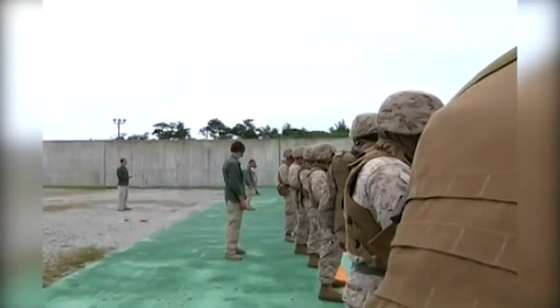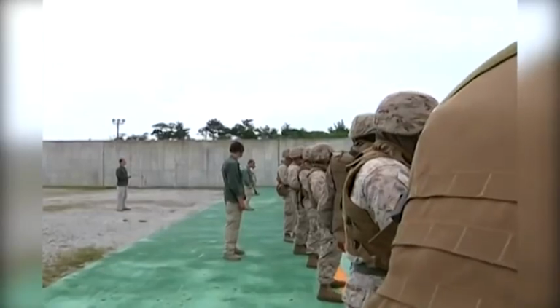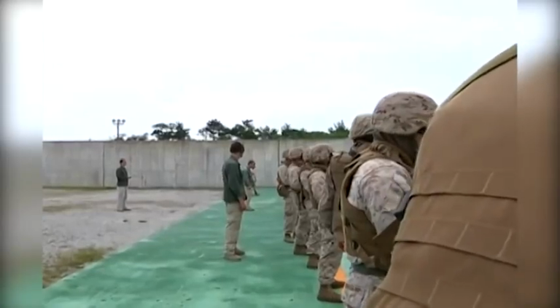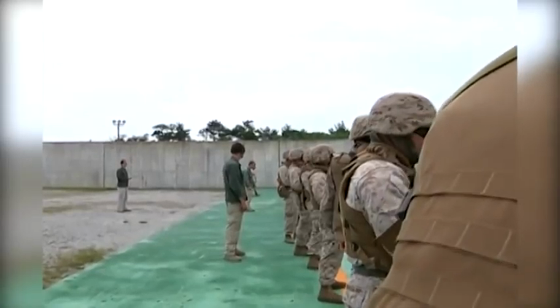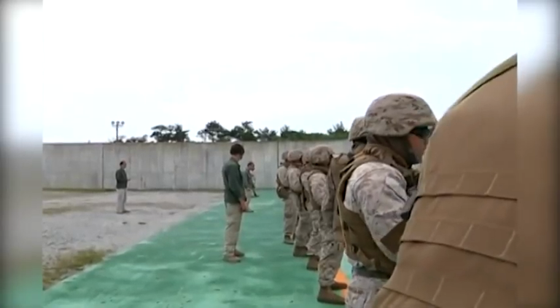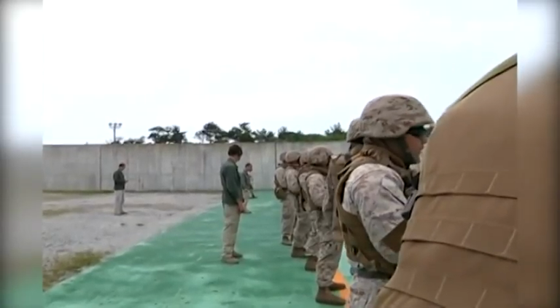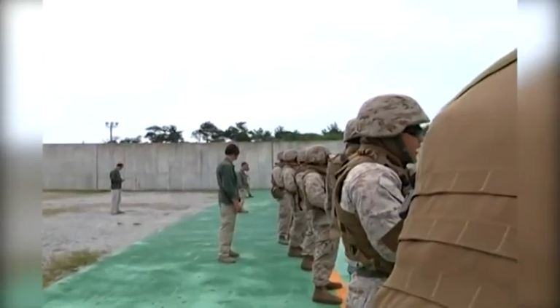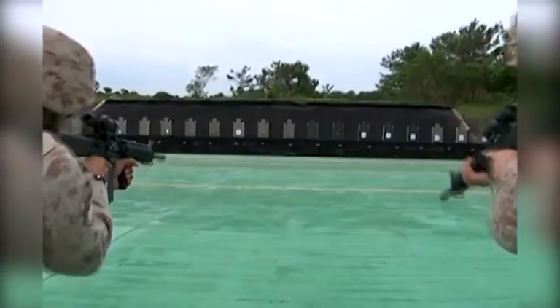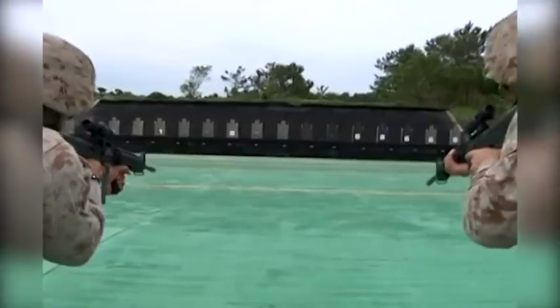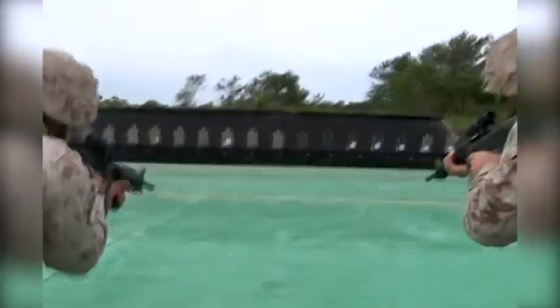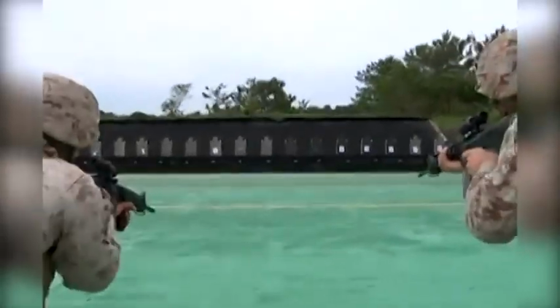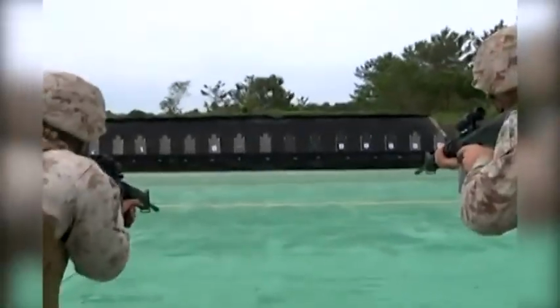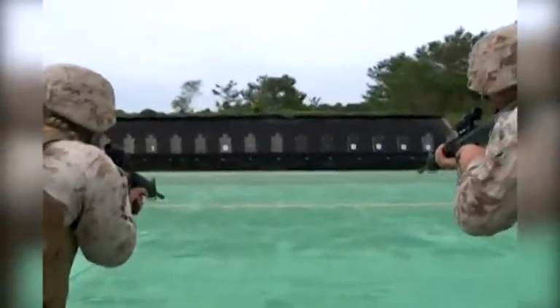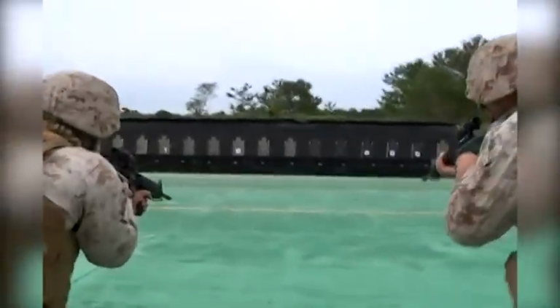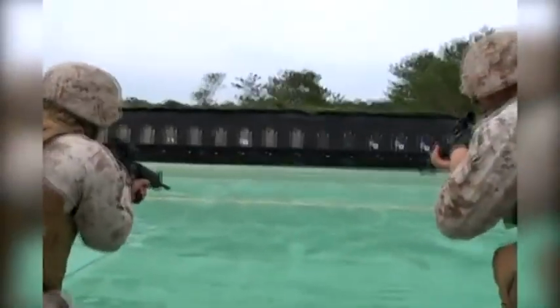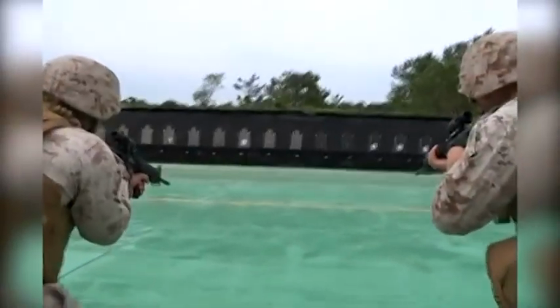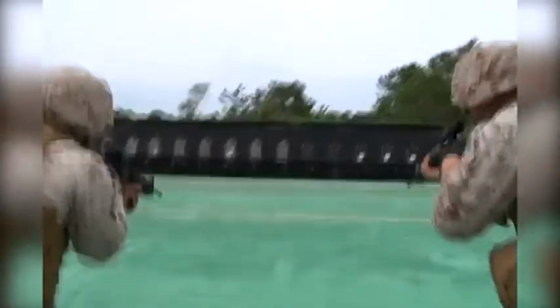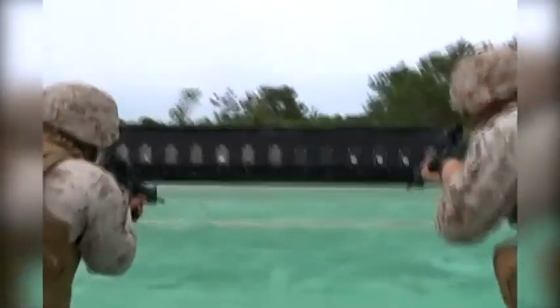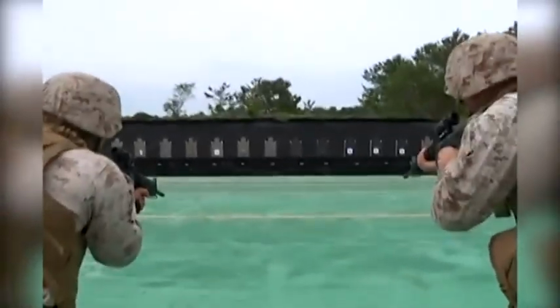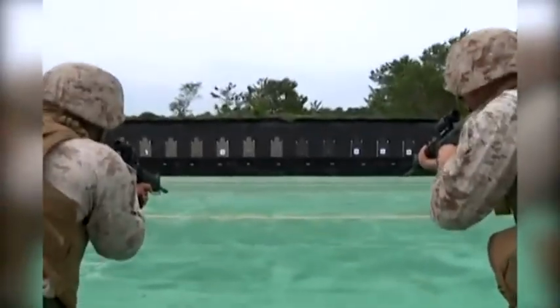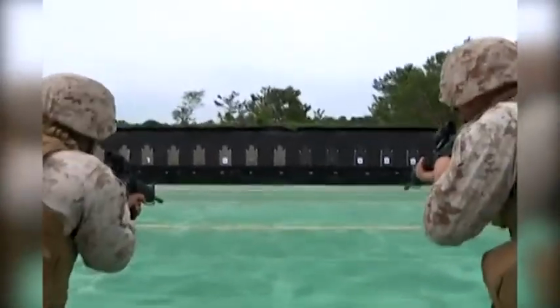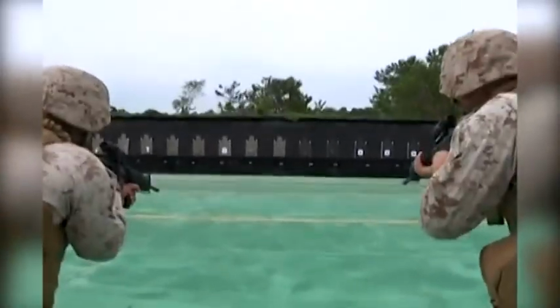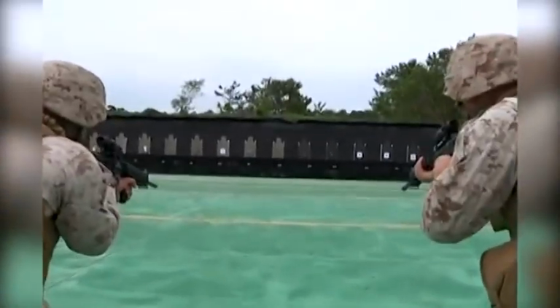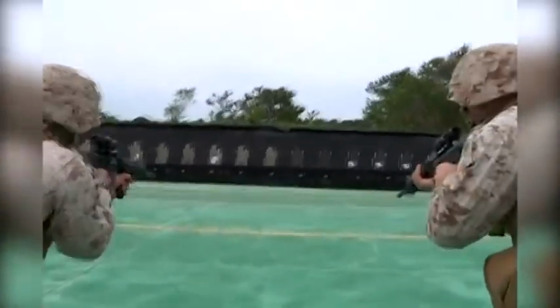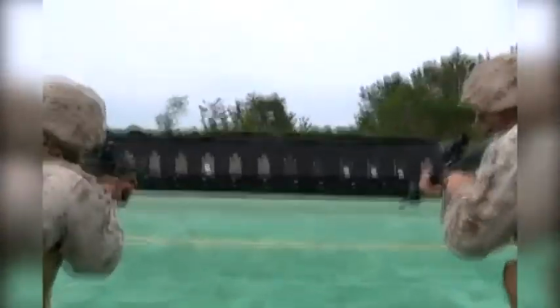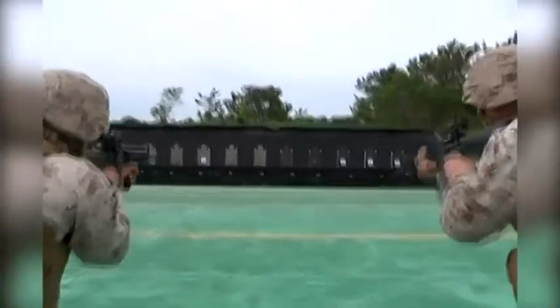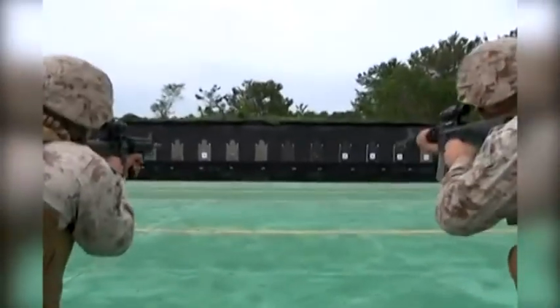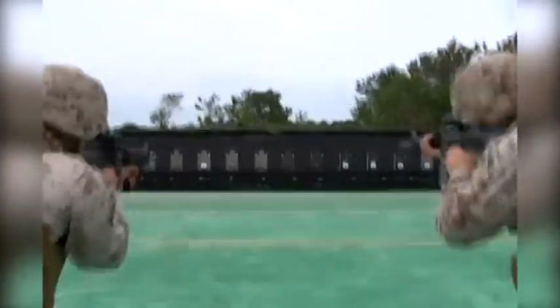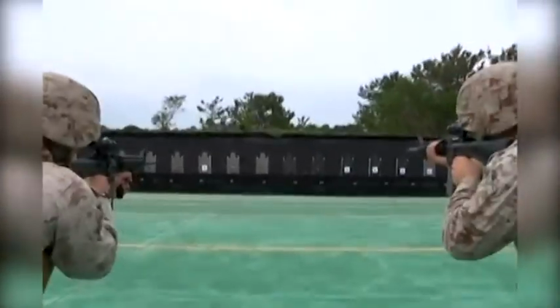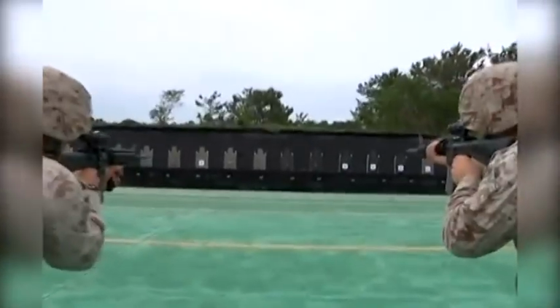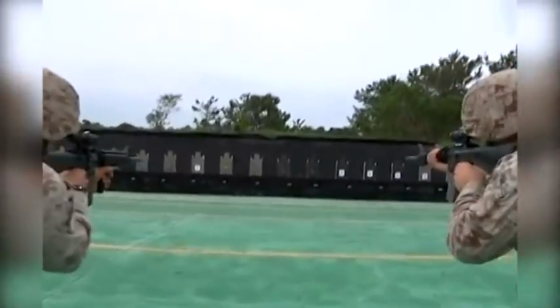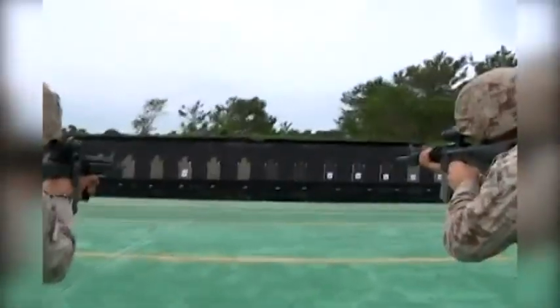This program prepares Marines for what they will face in country. Marine Corporal Malcolm Payne, Camp Hanson, Okinawa.